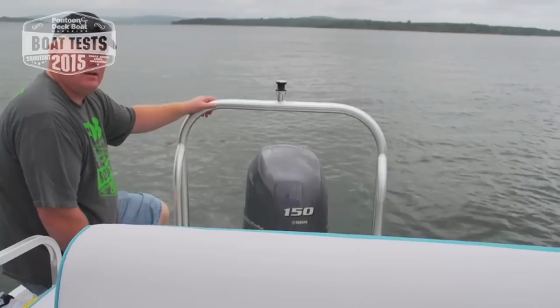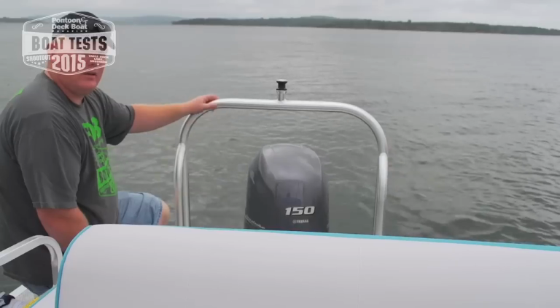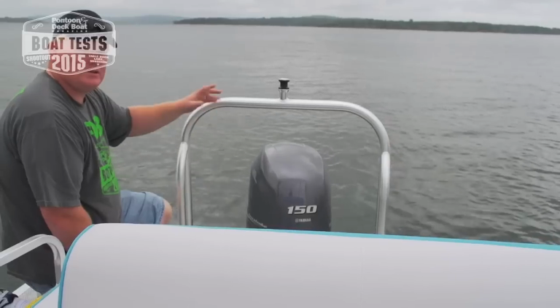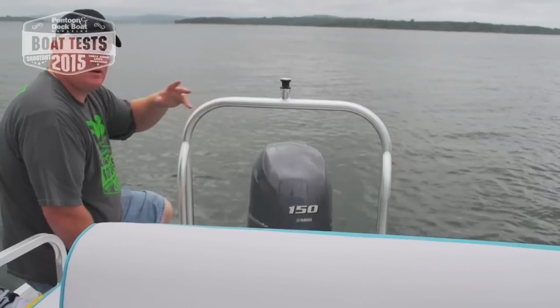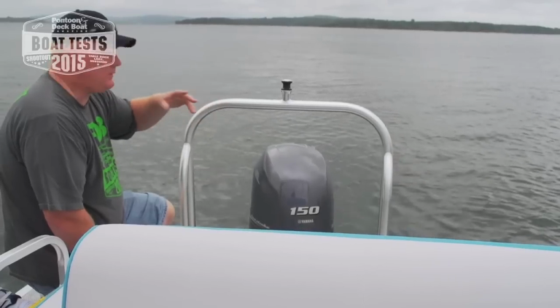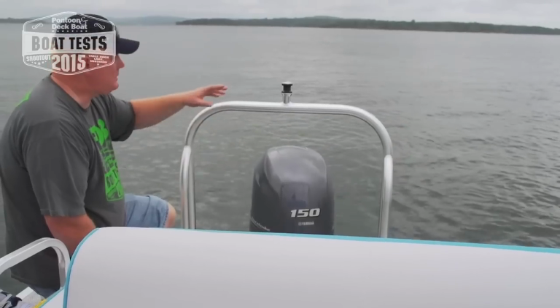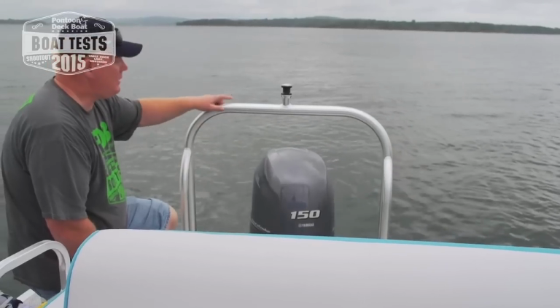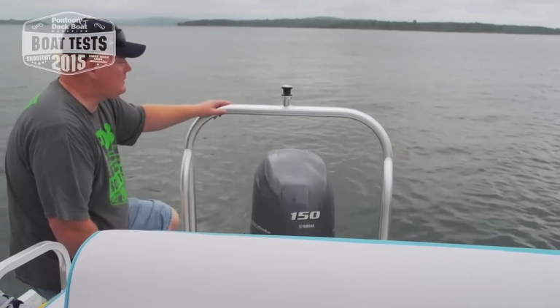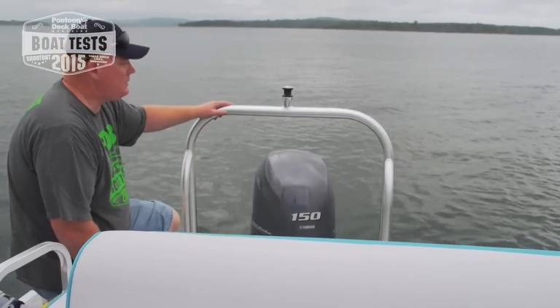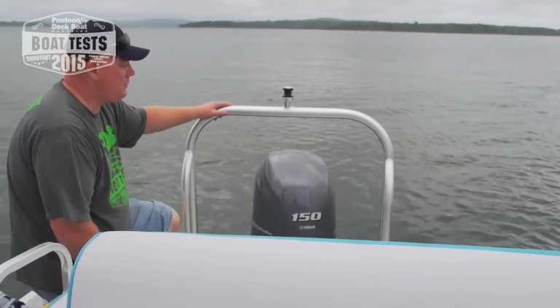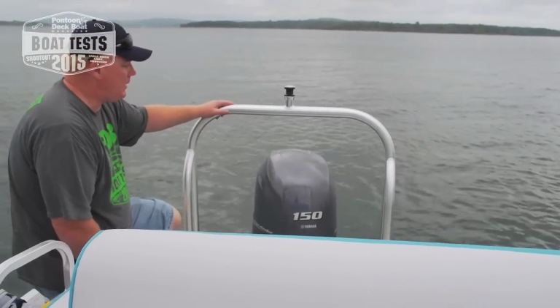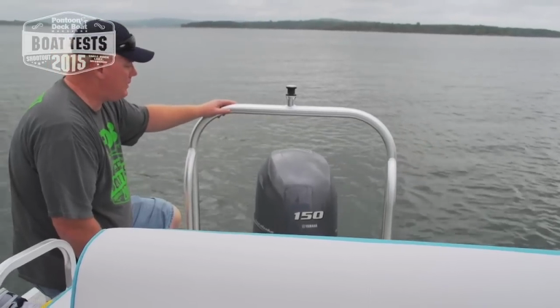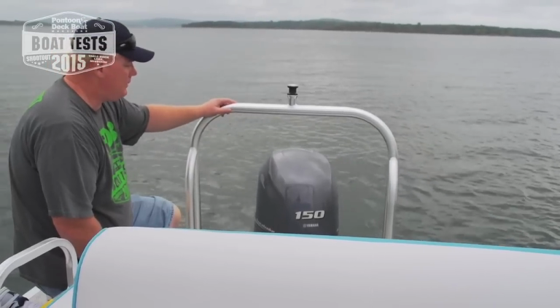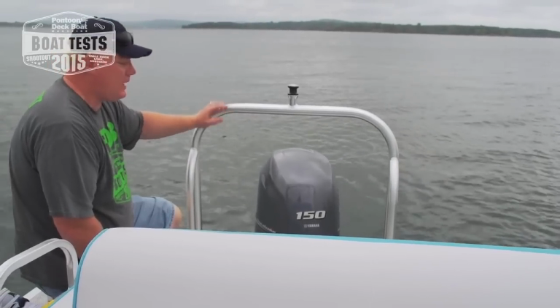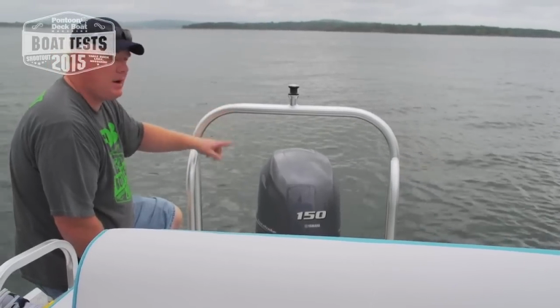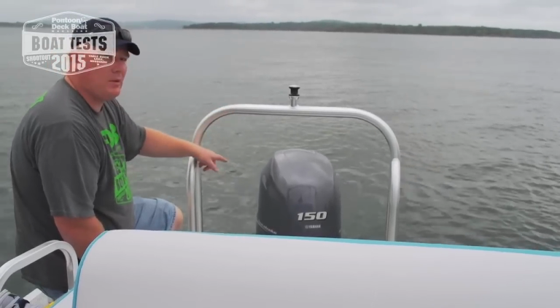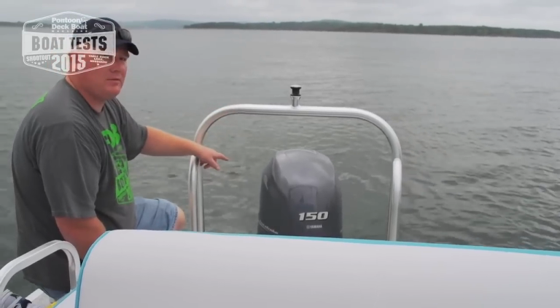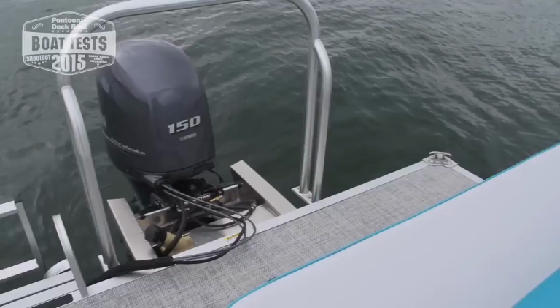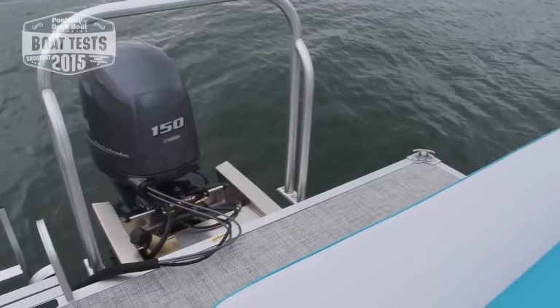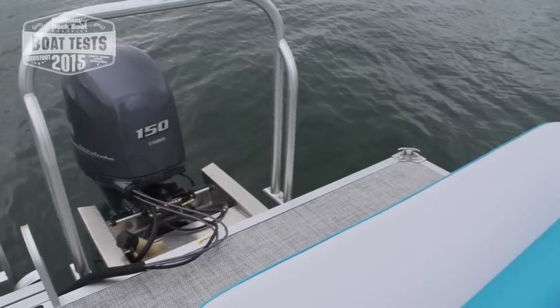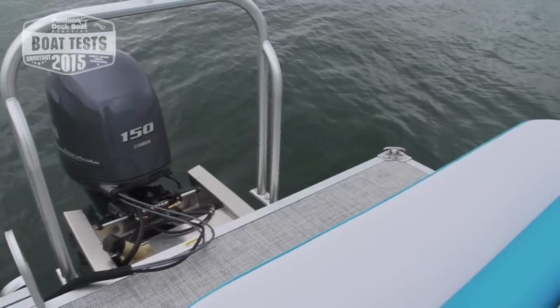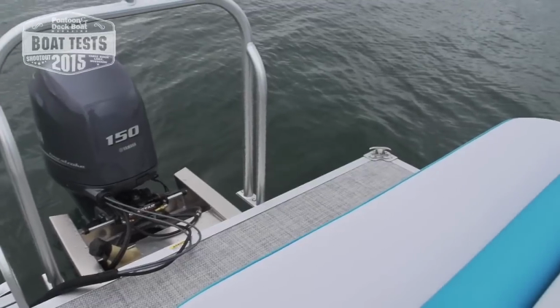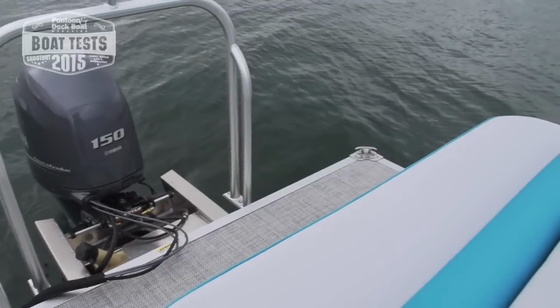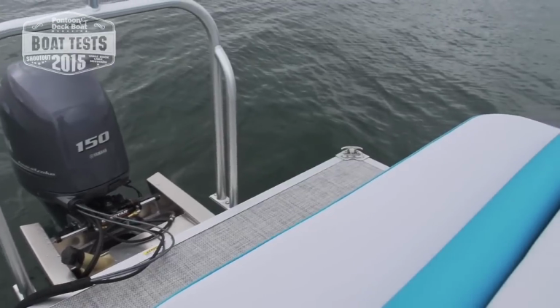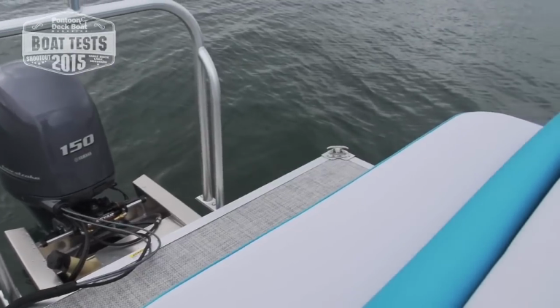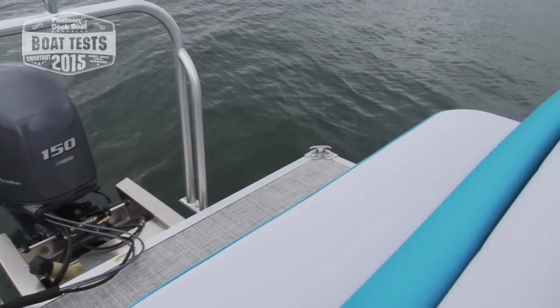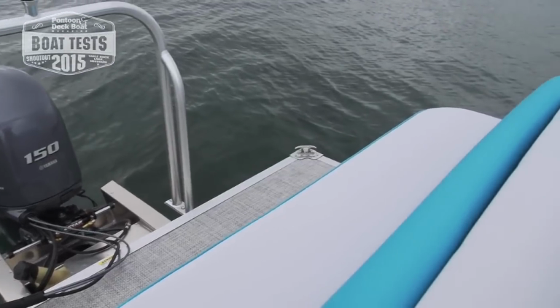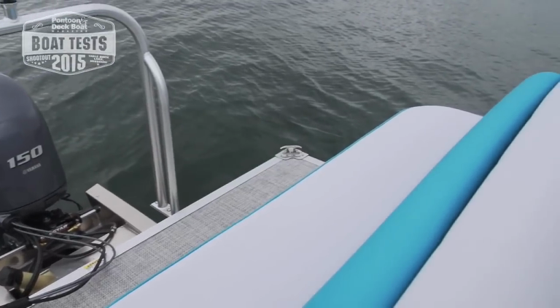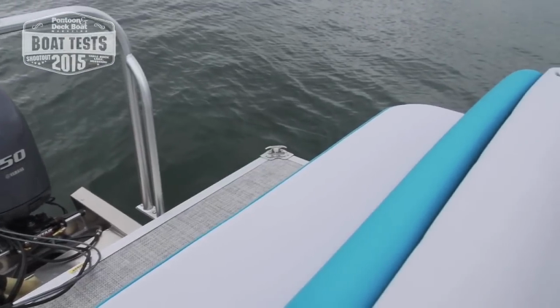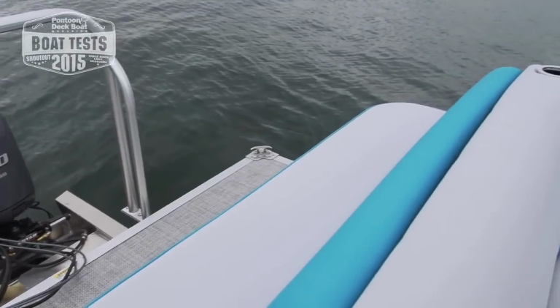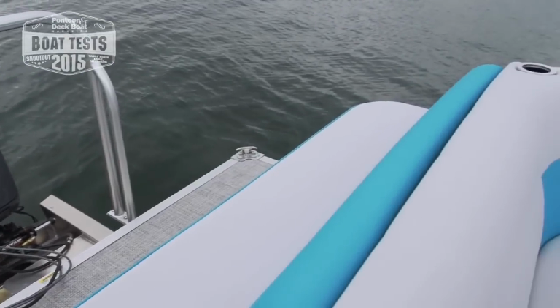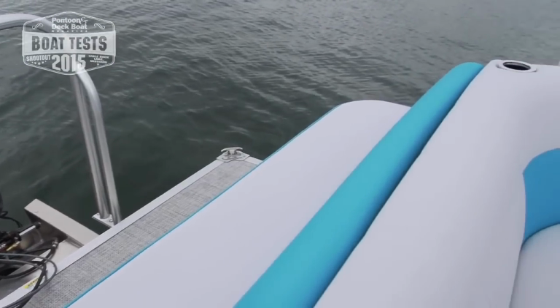Now on the stern we have this solid ski tow bar, the Yamaha 150, and there's even a rear-facing seat back here.